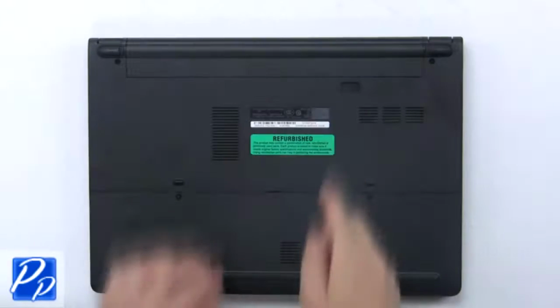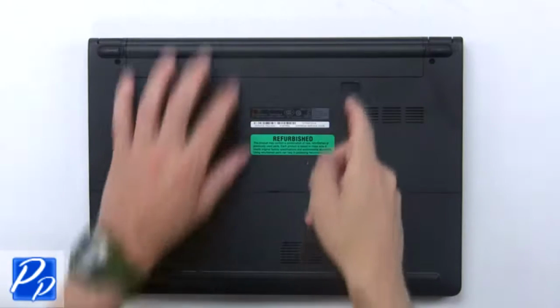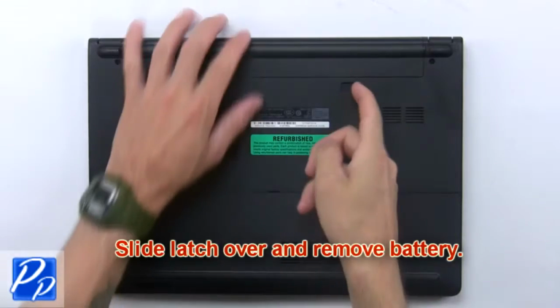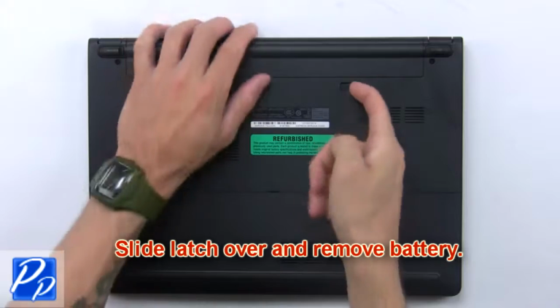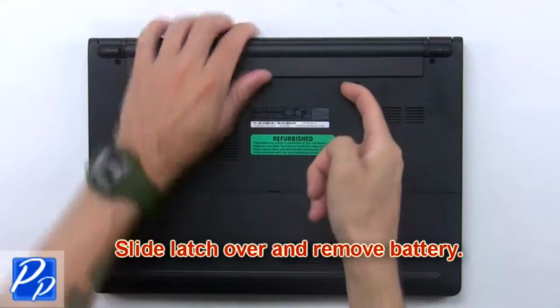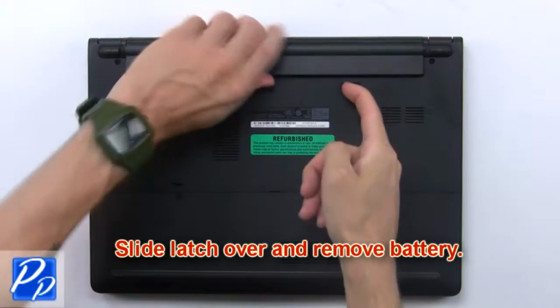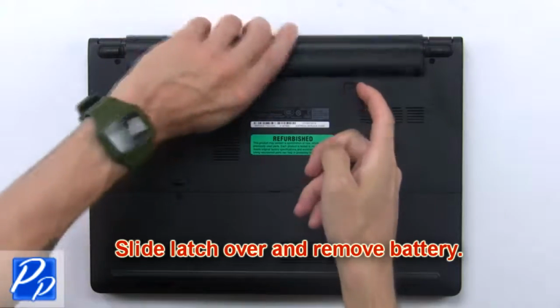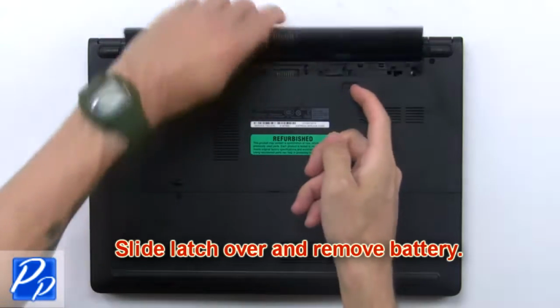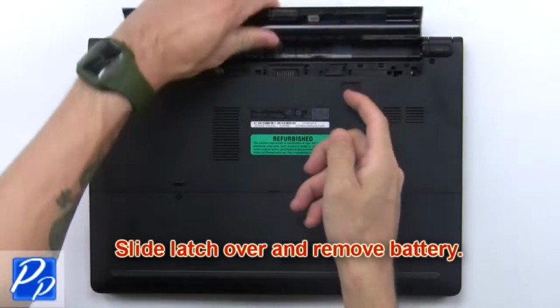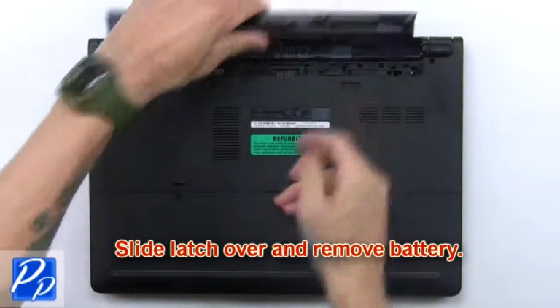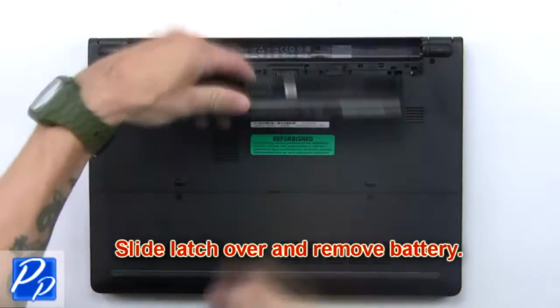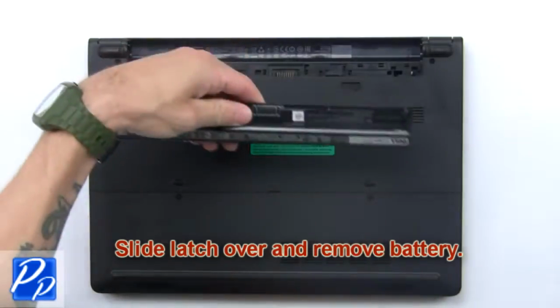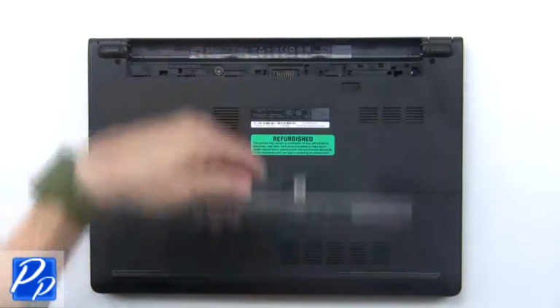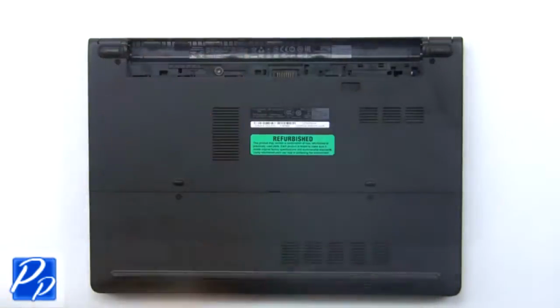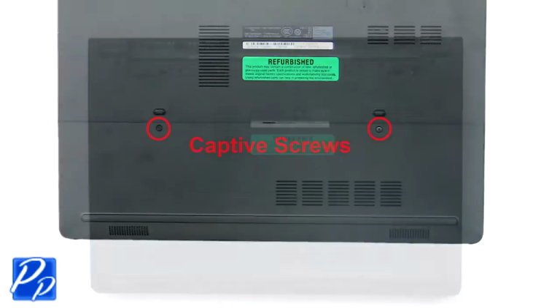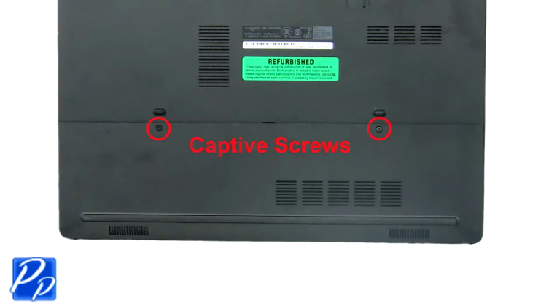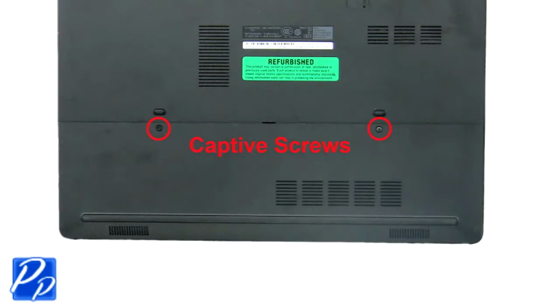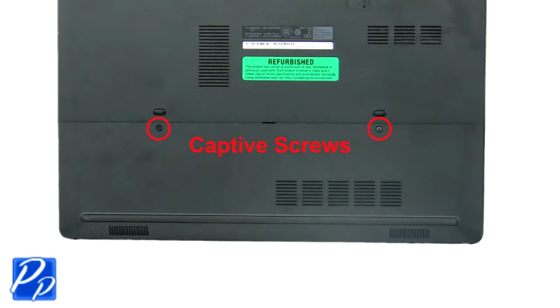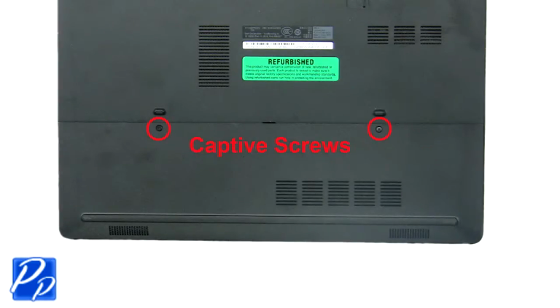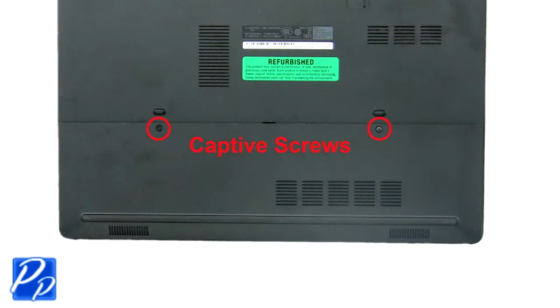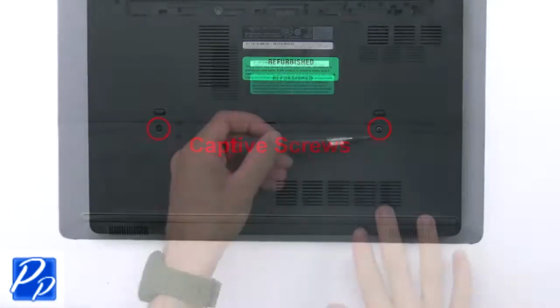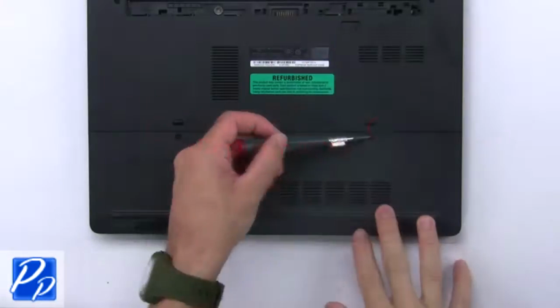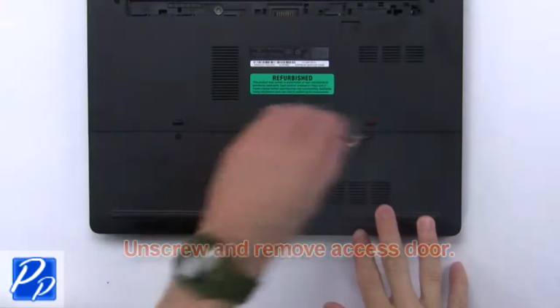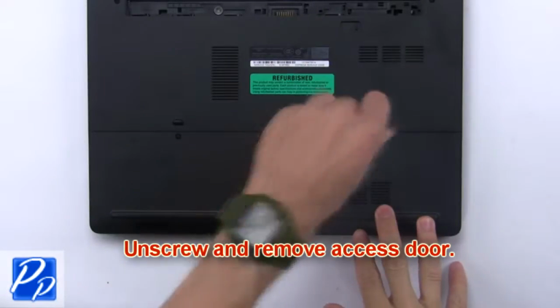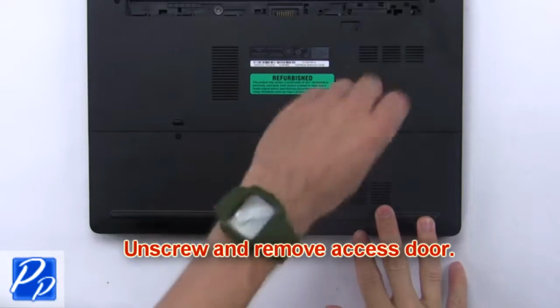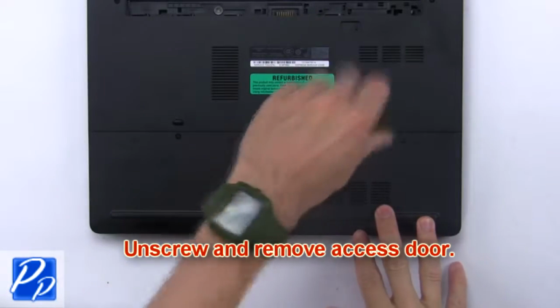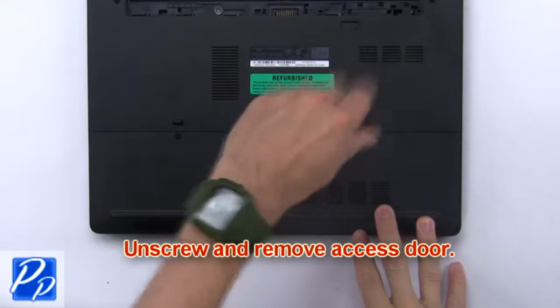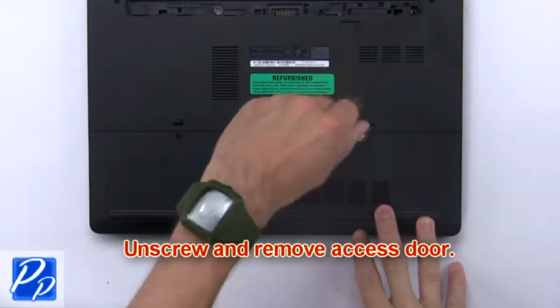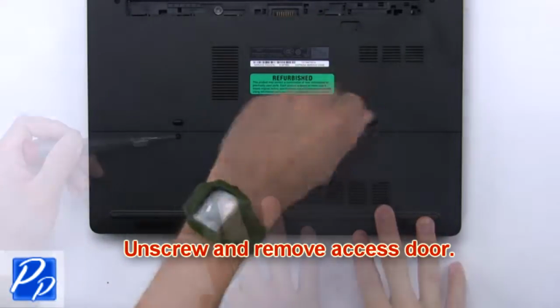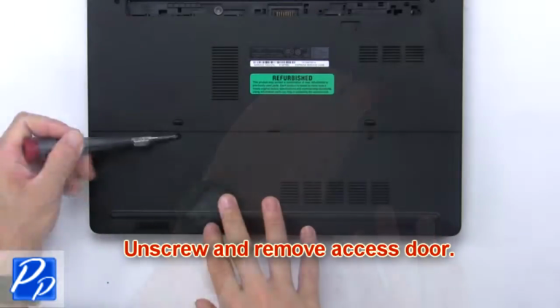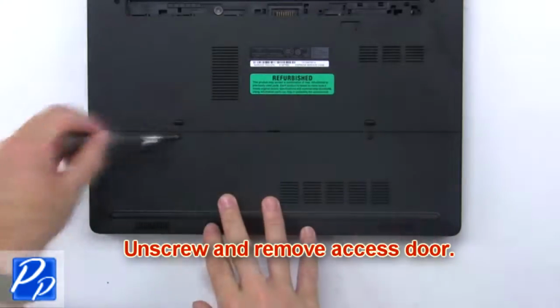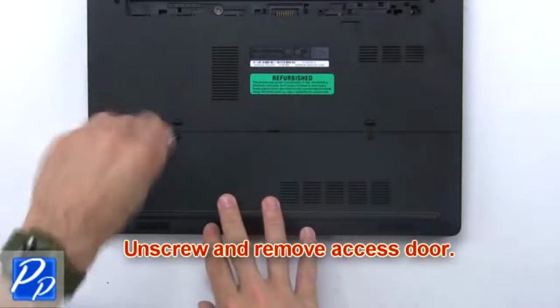Slide the latch over and remove the battery. Then unscrew and remove the access door.